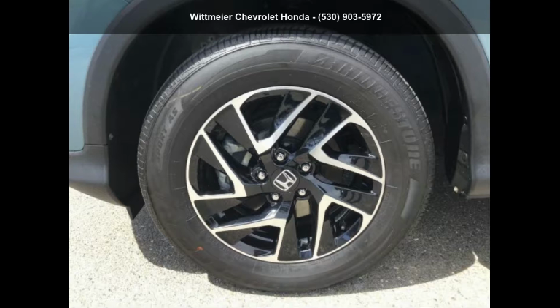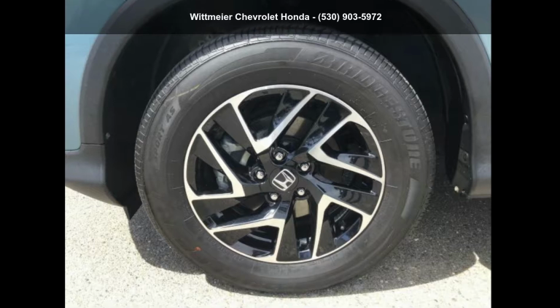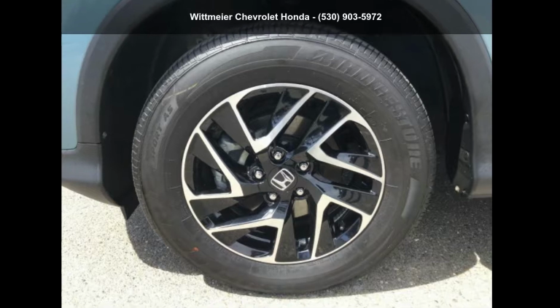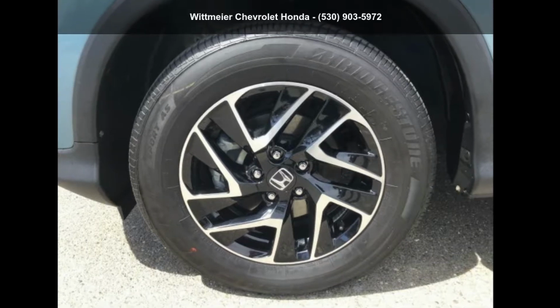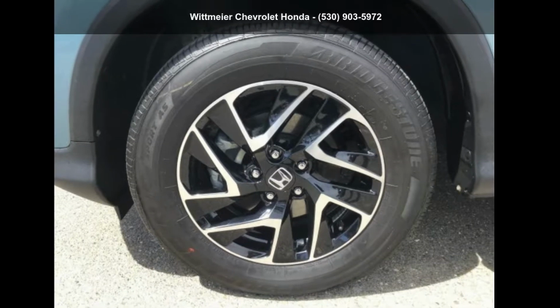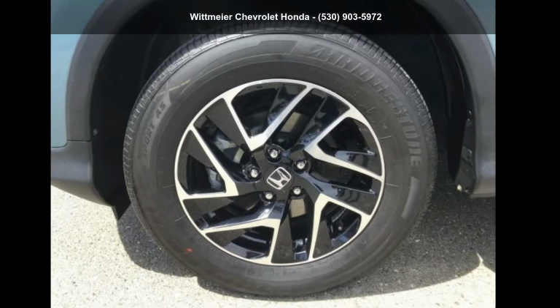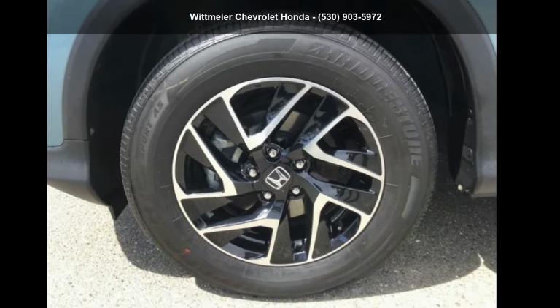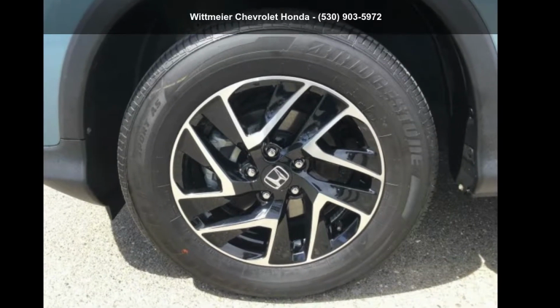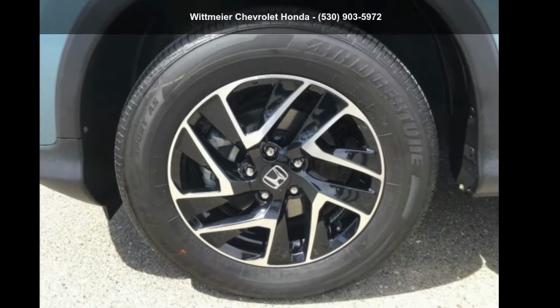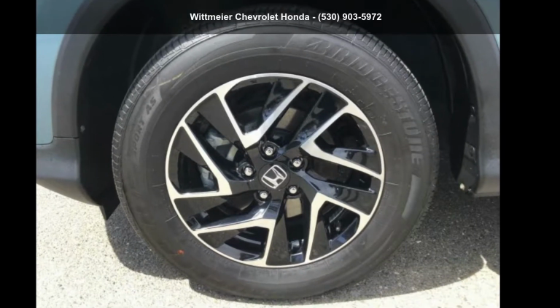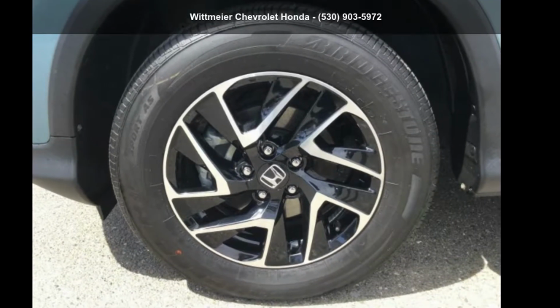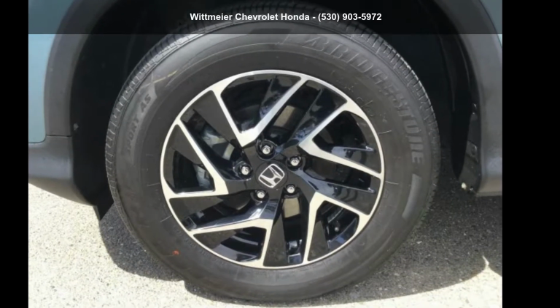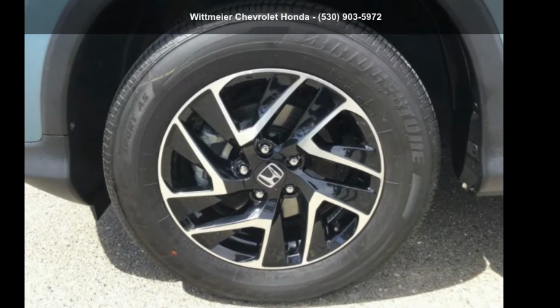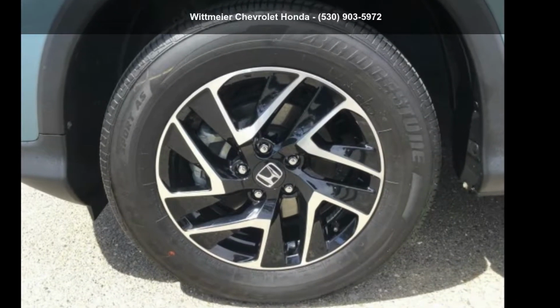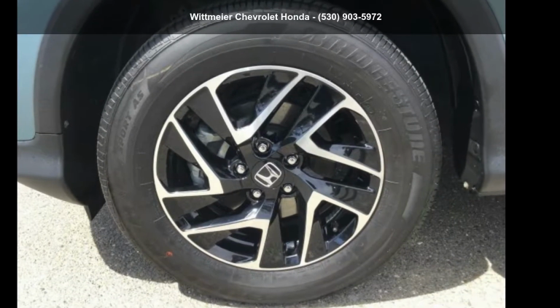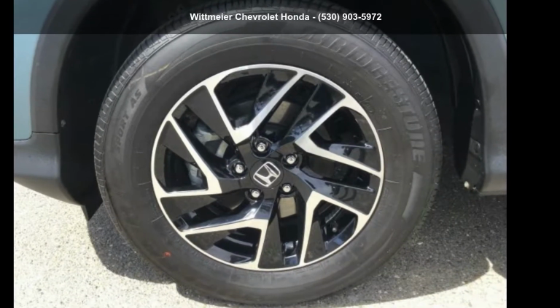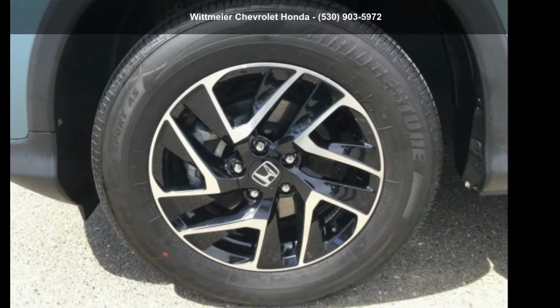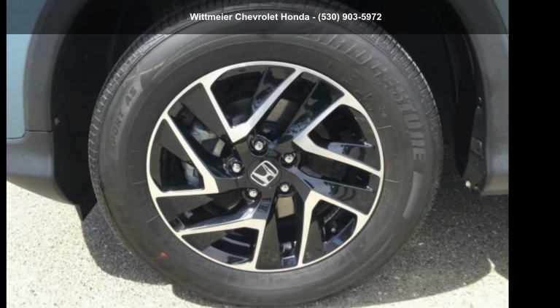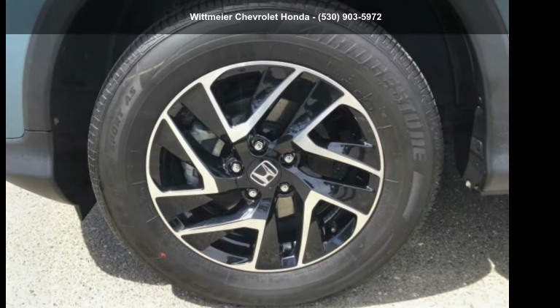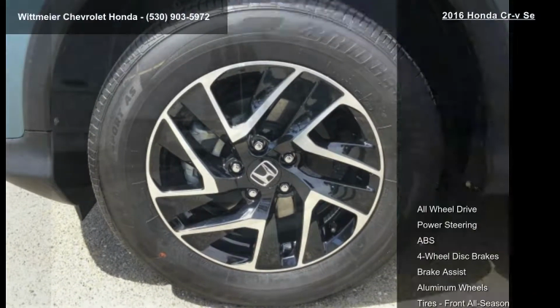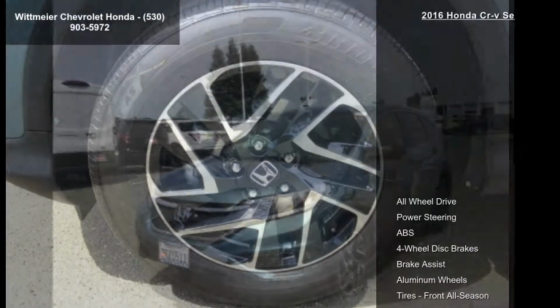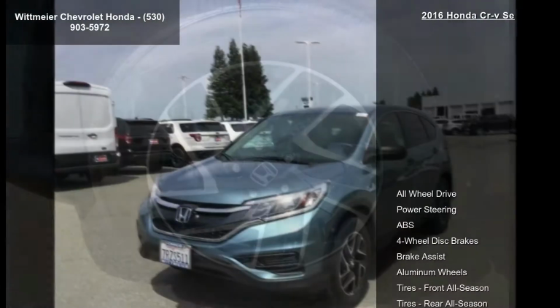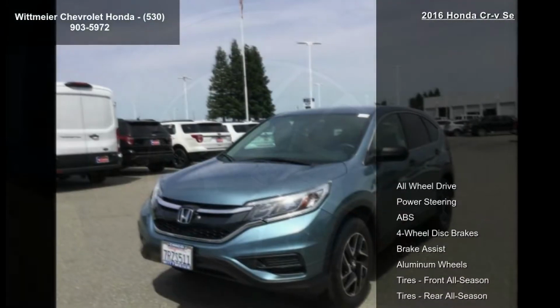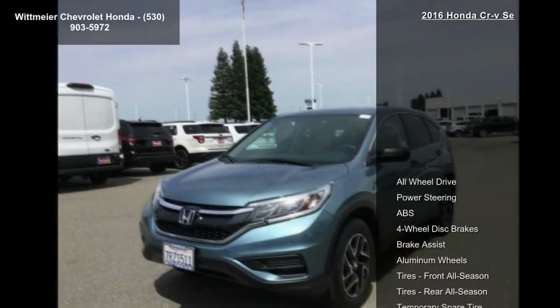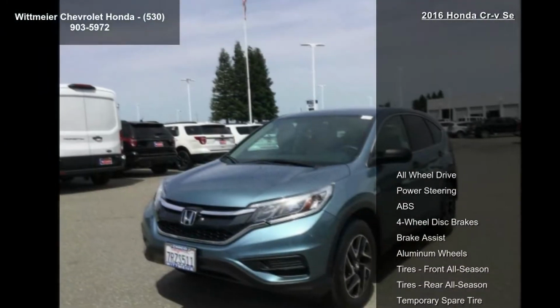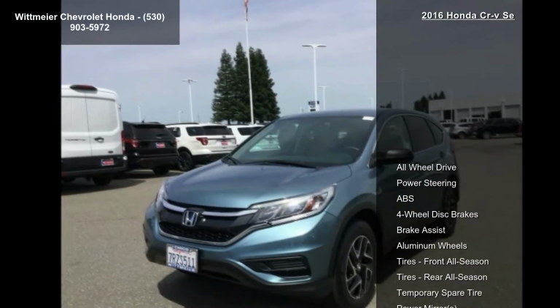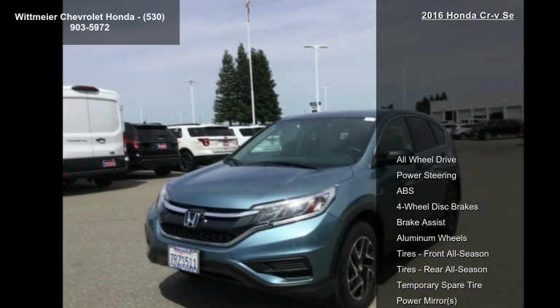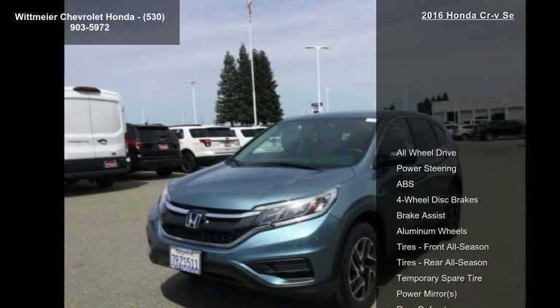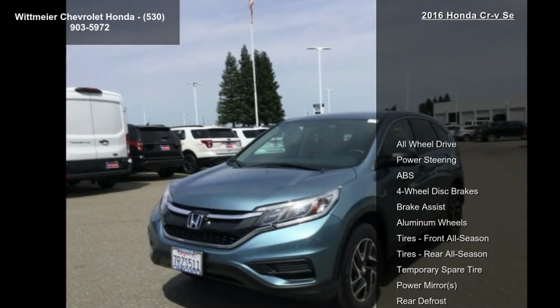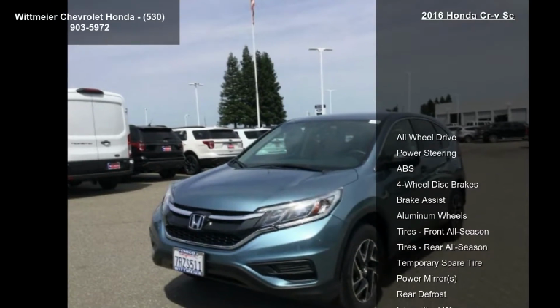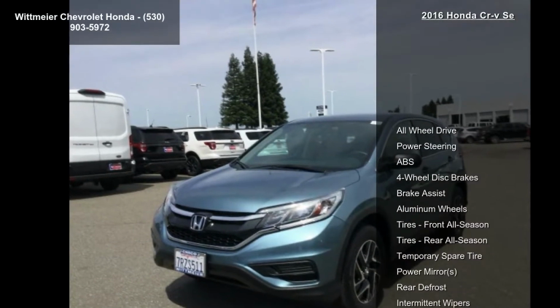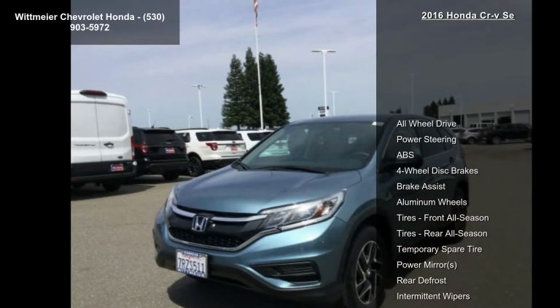Check out this Honda 2016 CR-V SE. This may be the set of wheels you've been looking for.